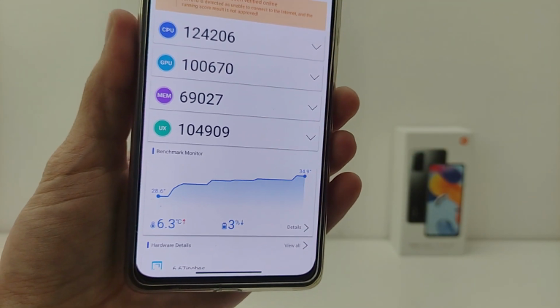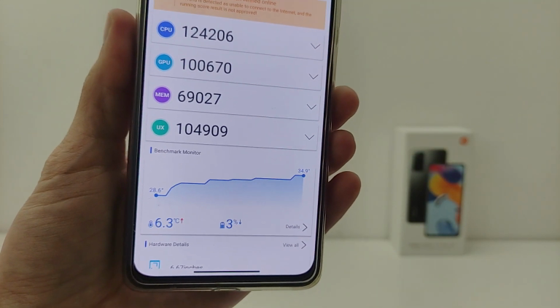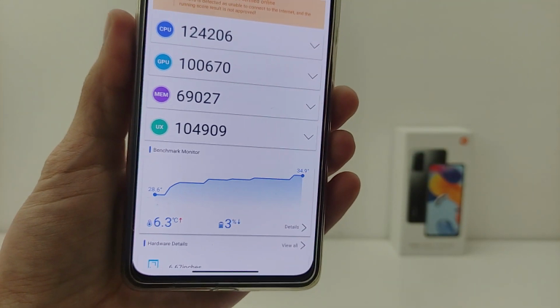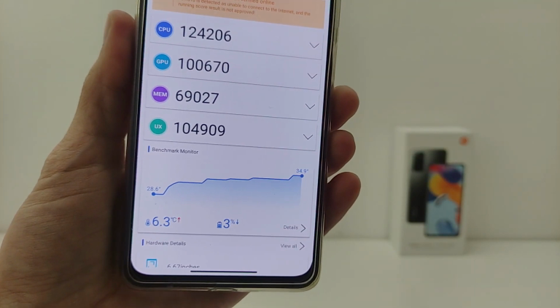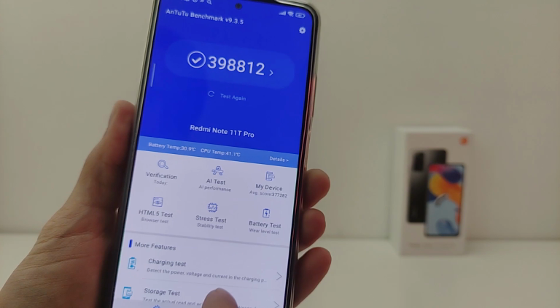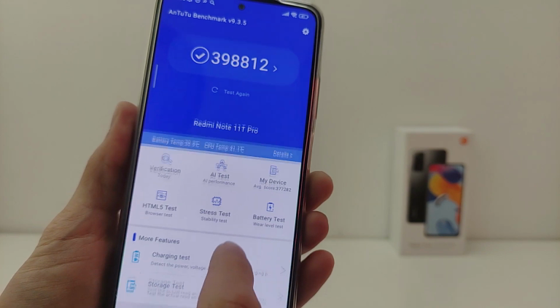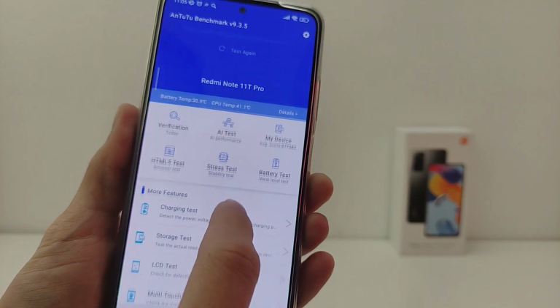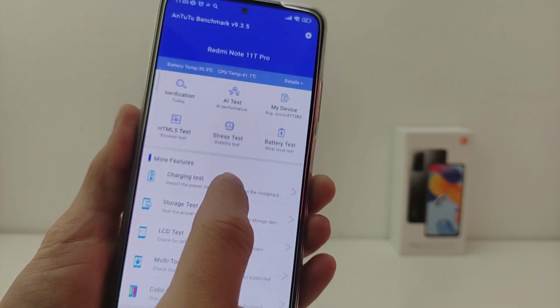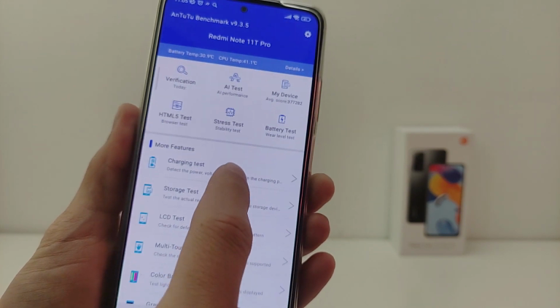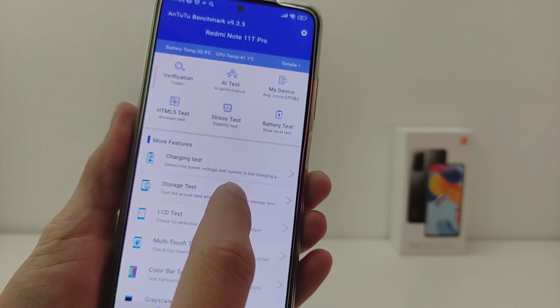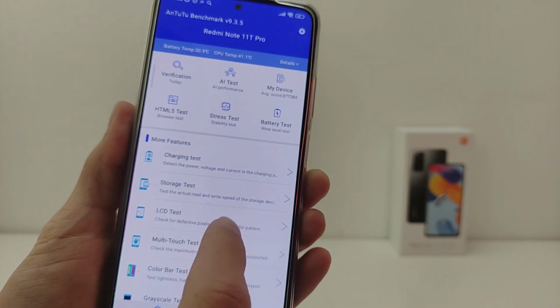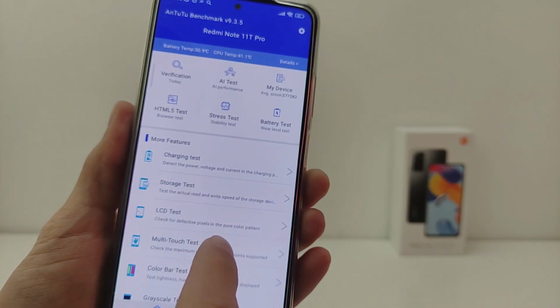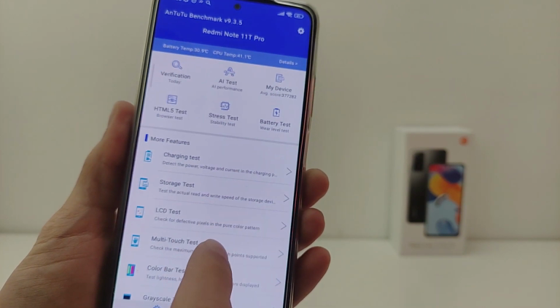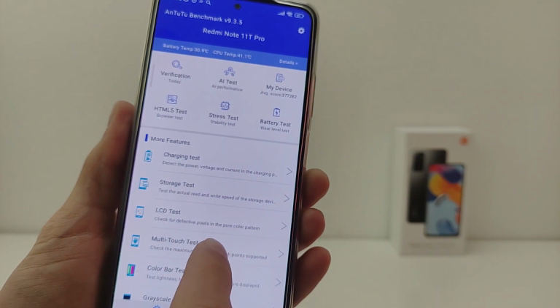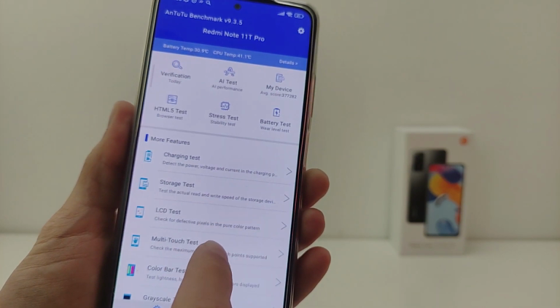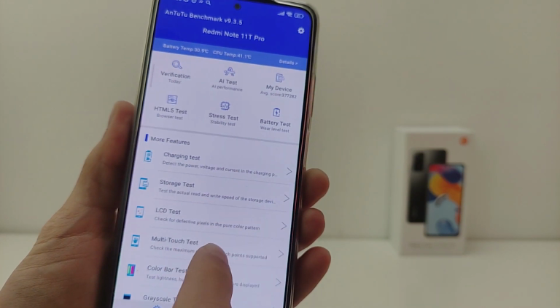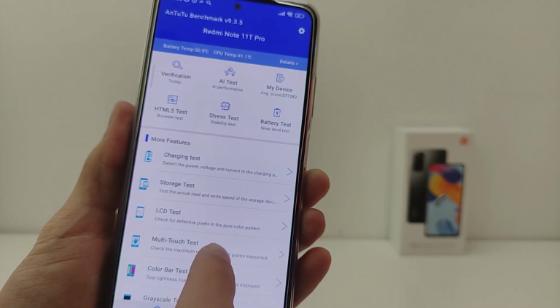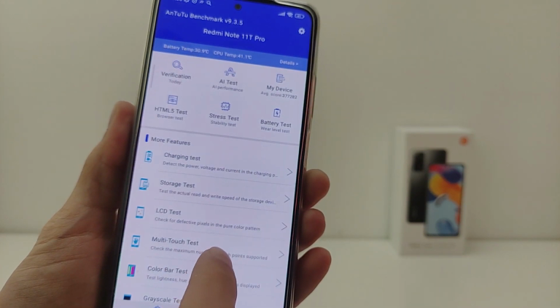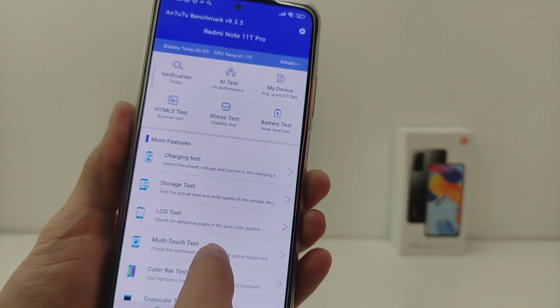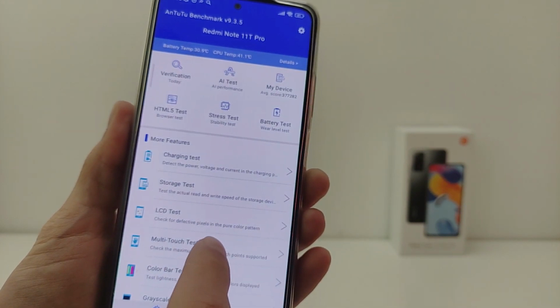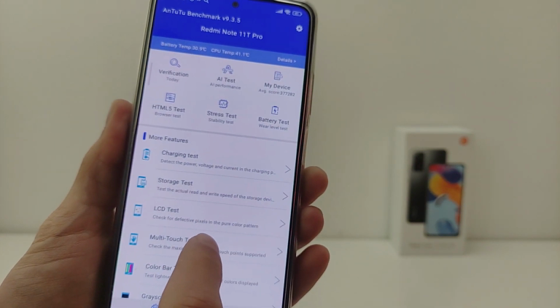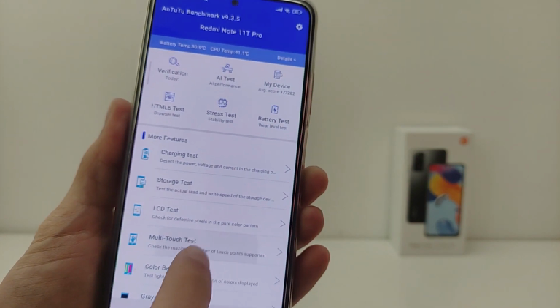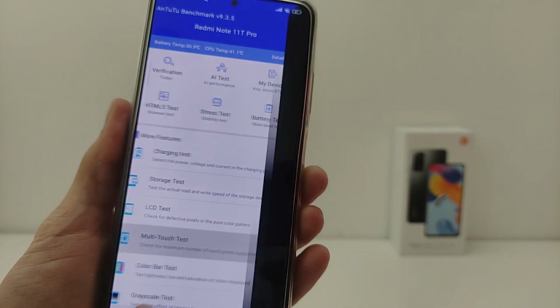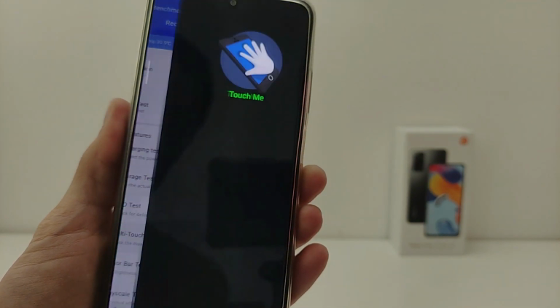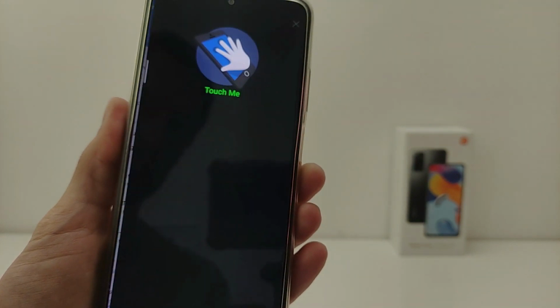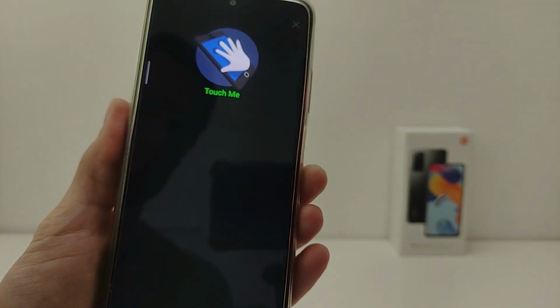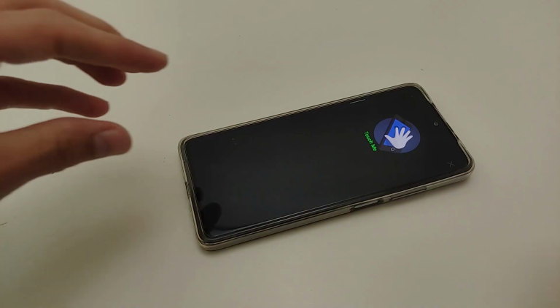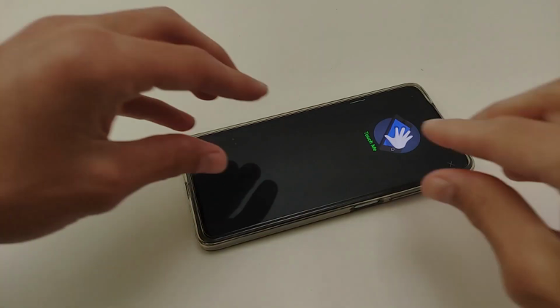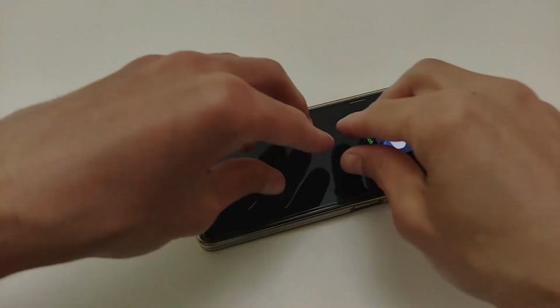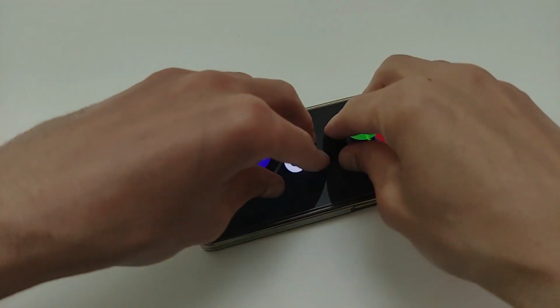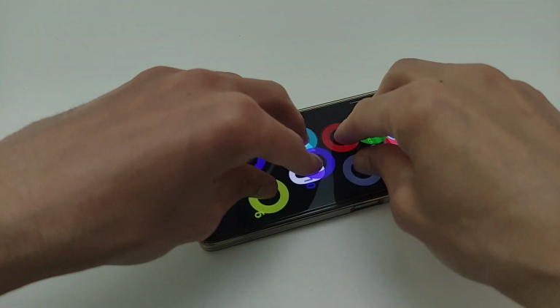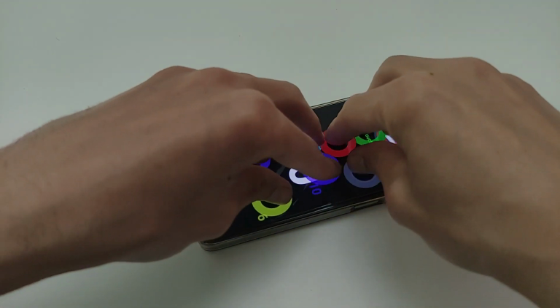Multi-touch is normal — 10 touches out of 10.